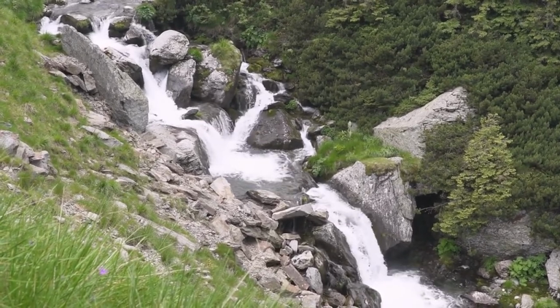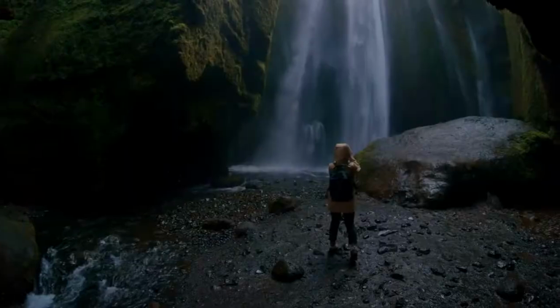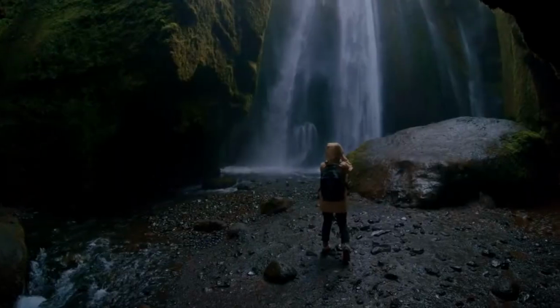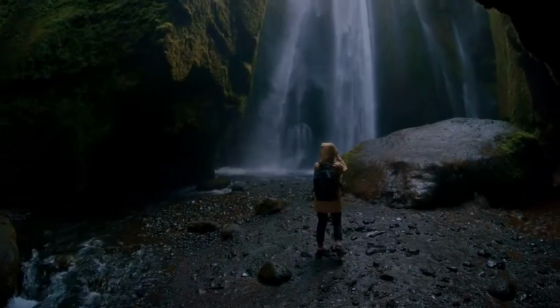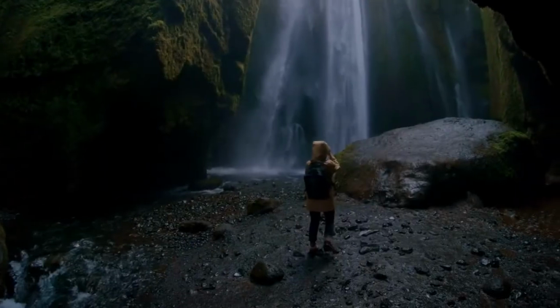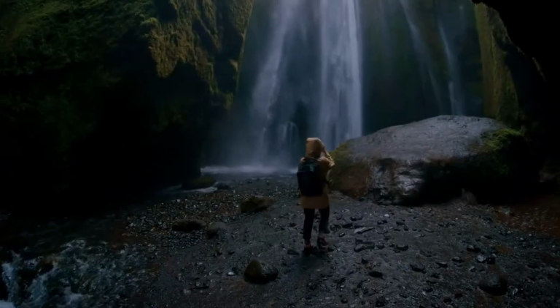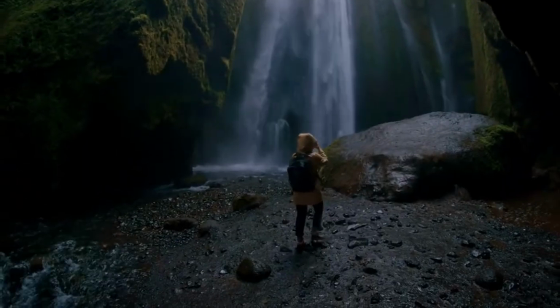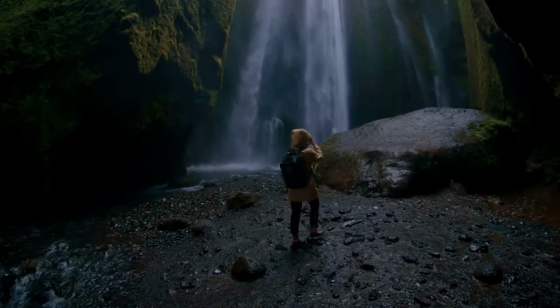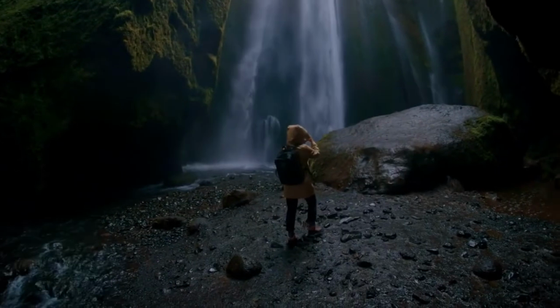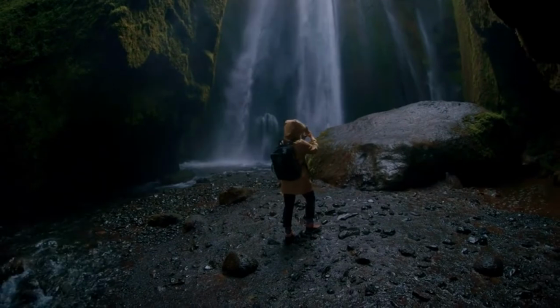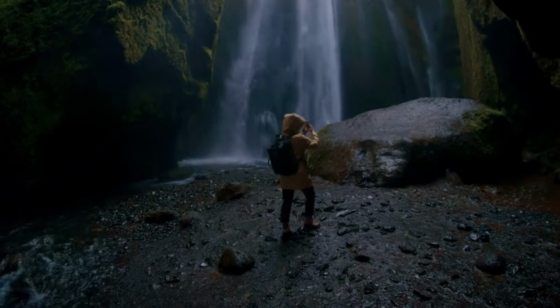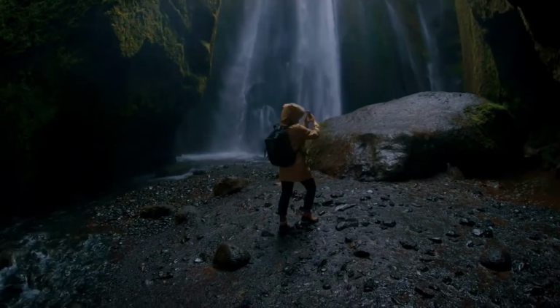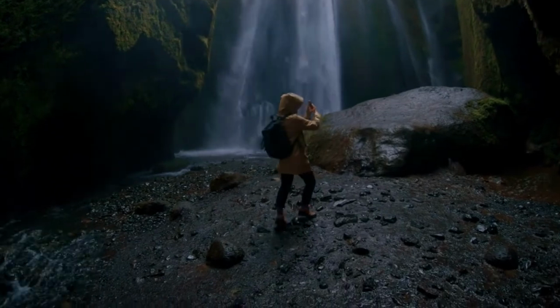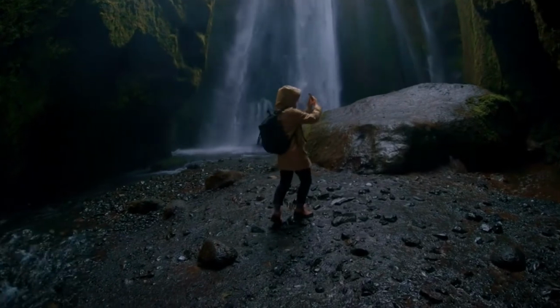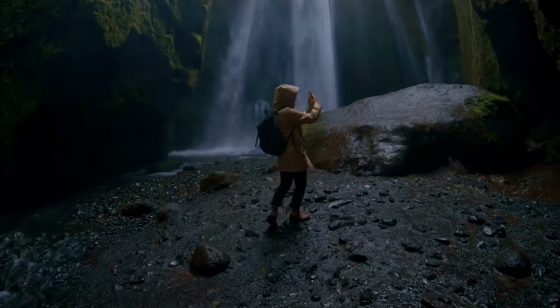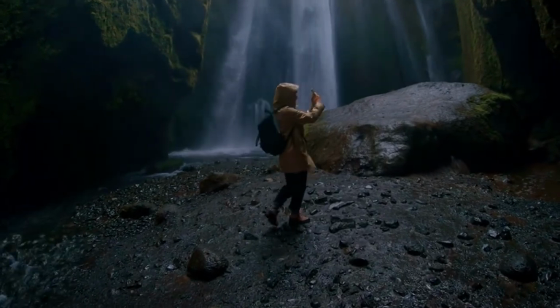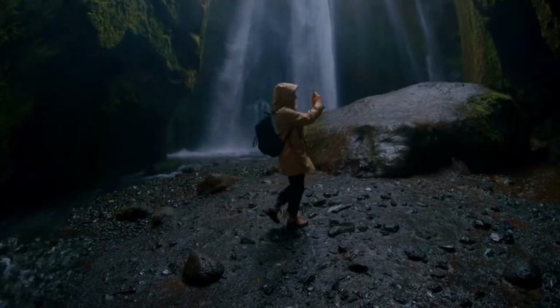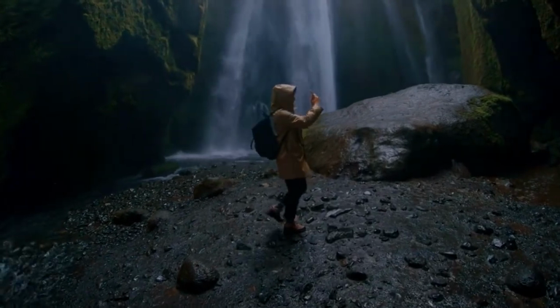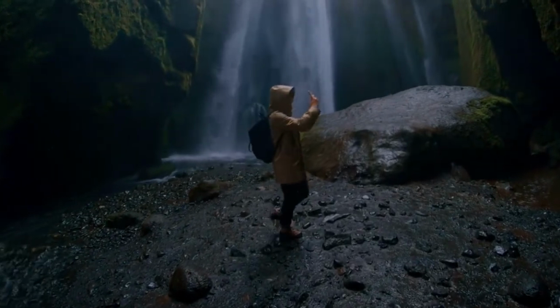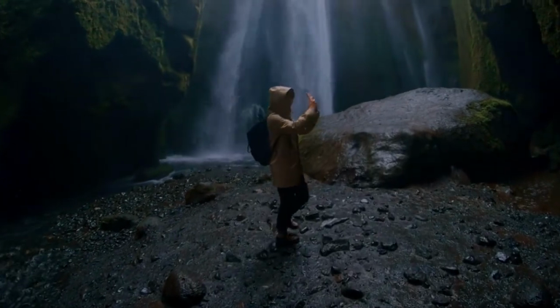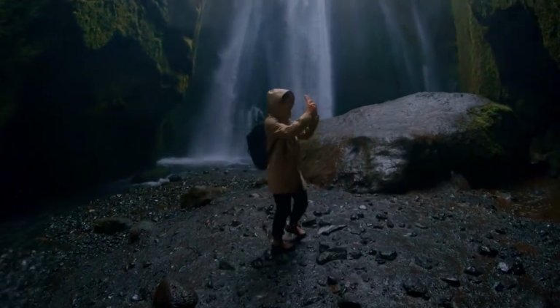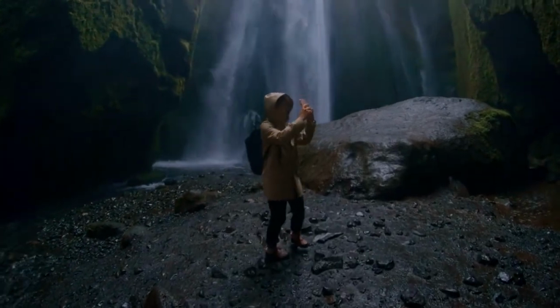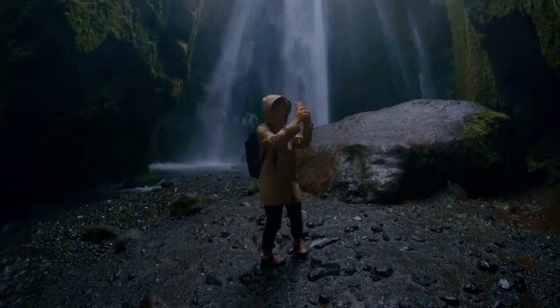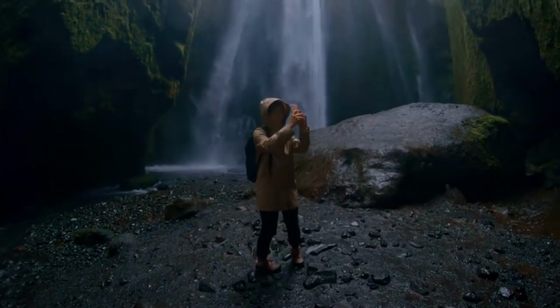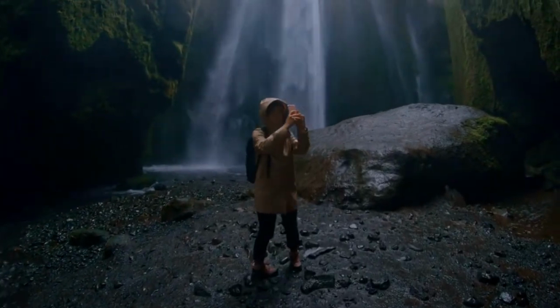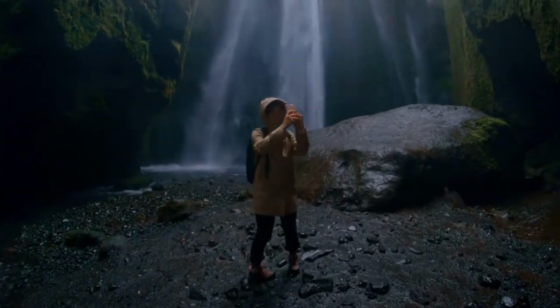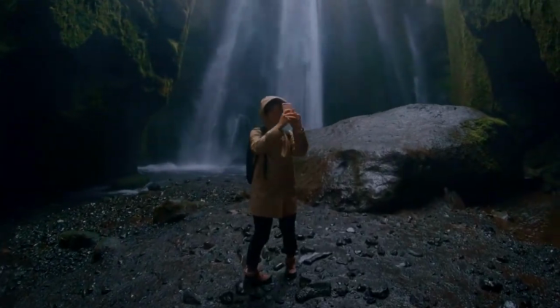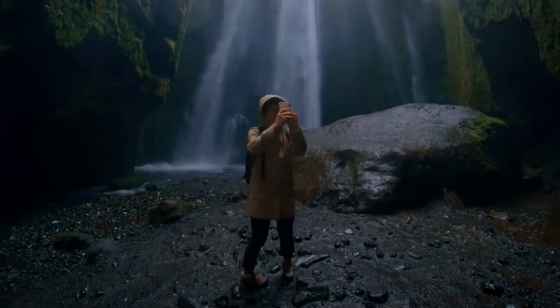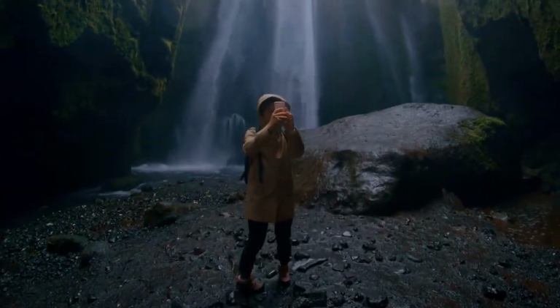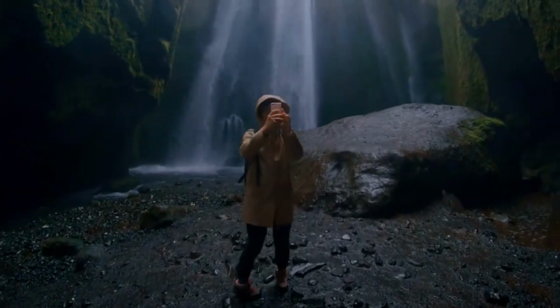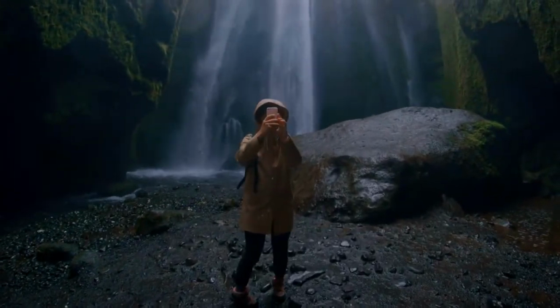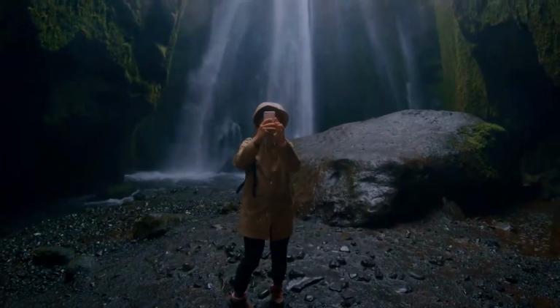So what are you waiting for? Pack your bags and head to Malaysia for an unforgettable nature experience.